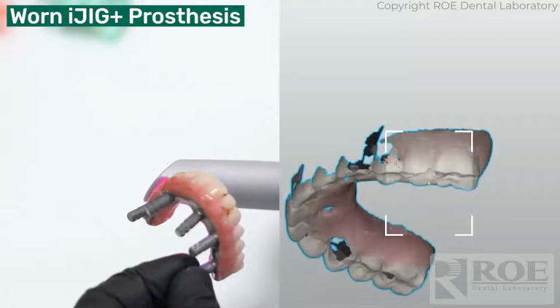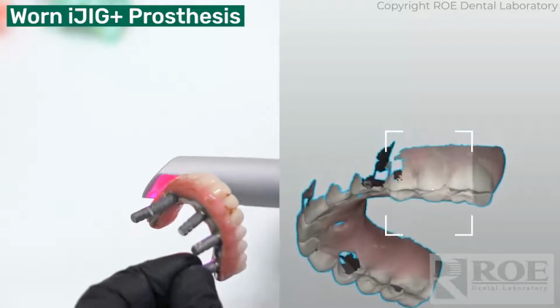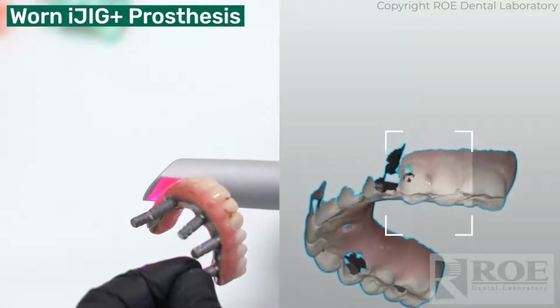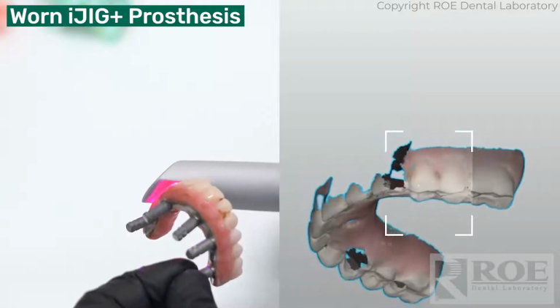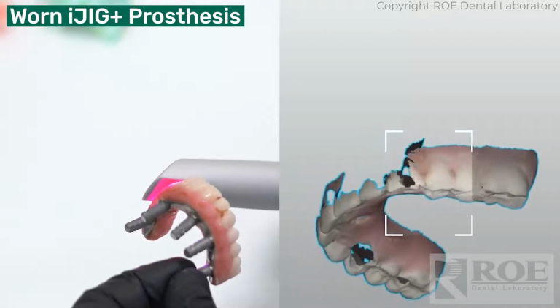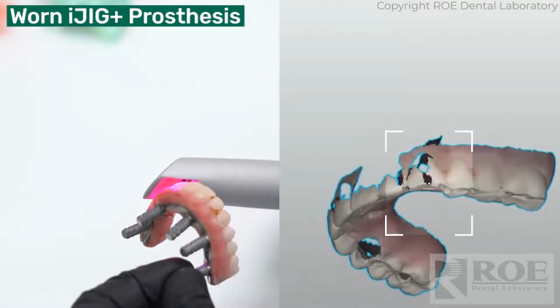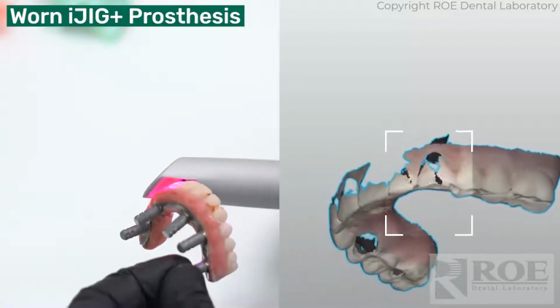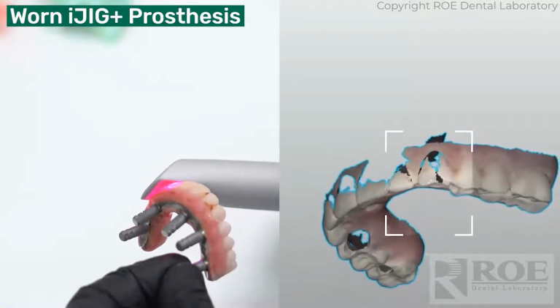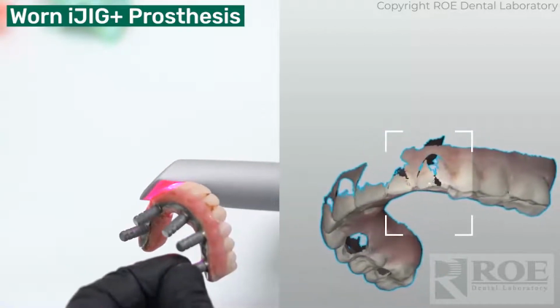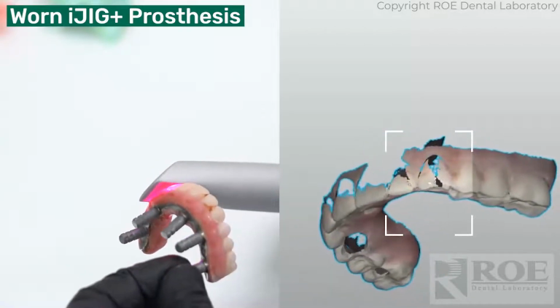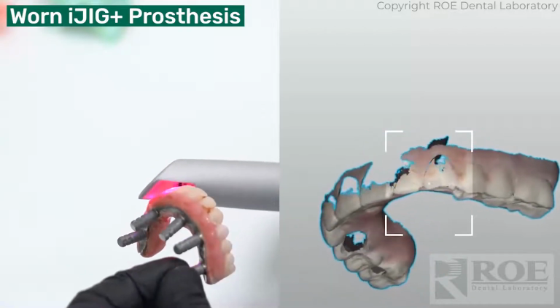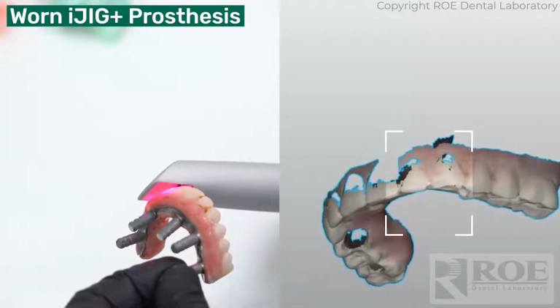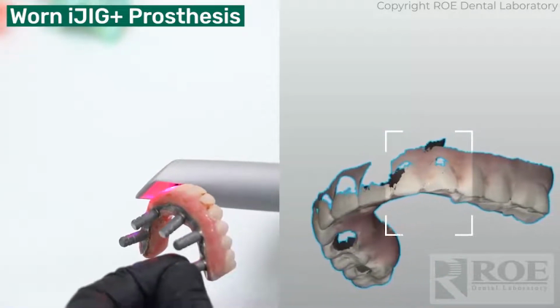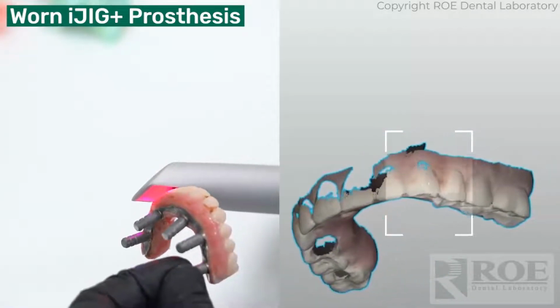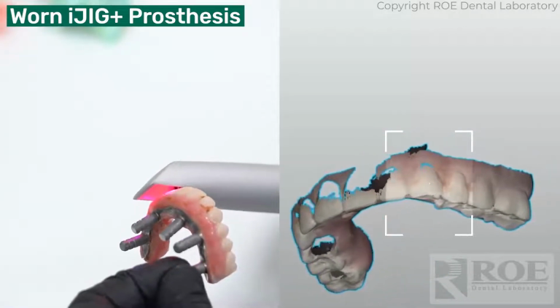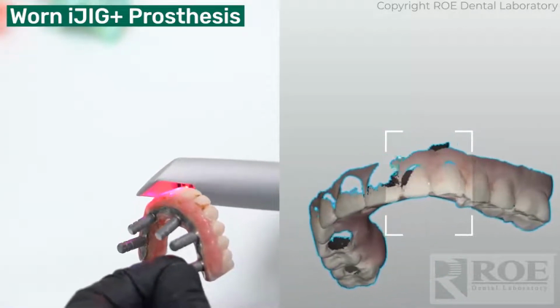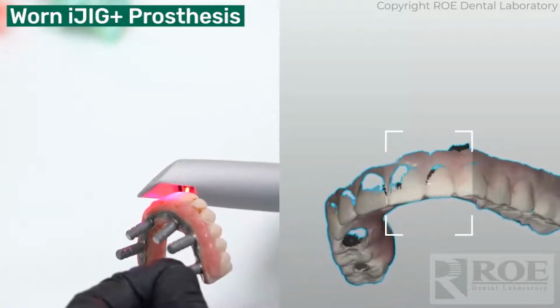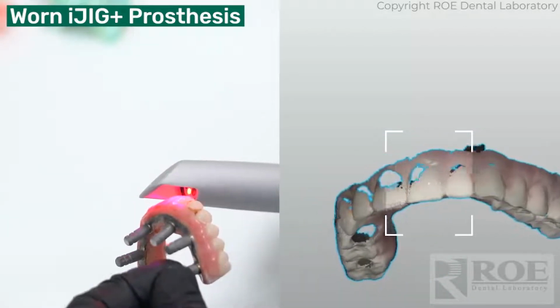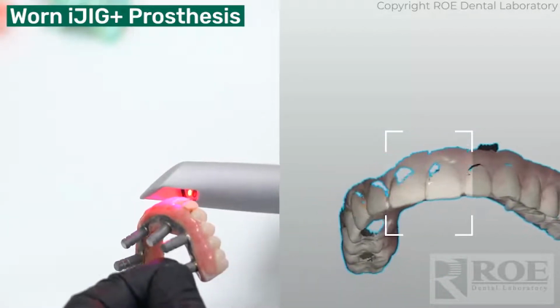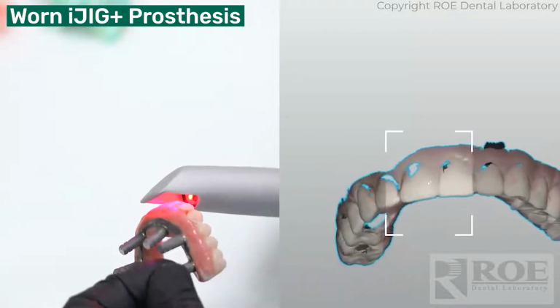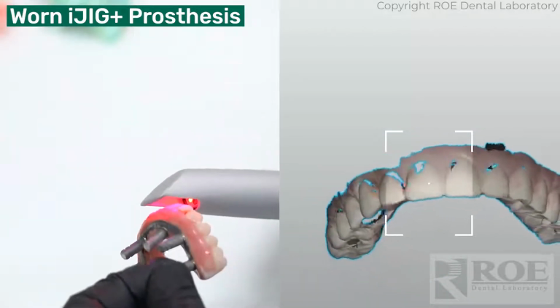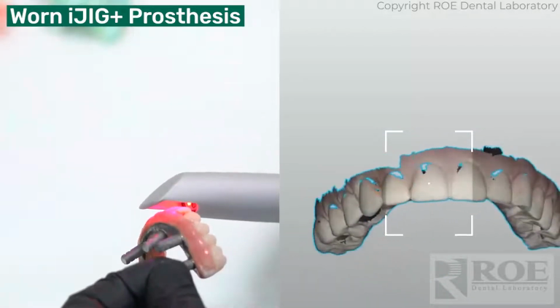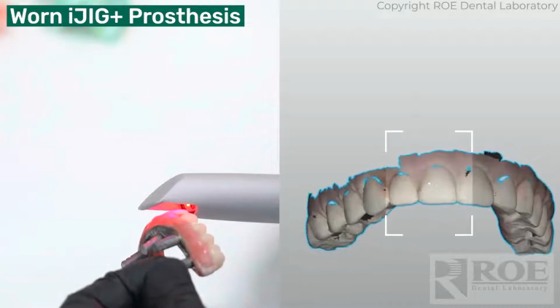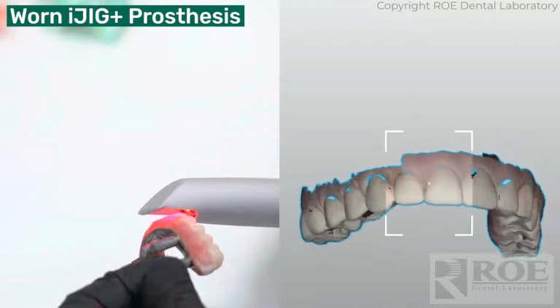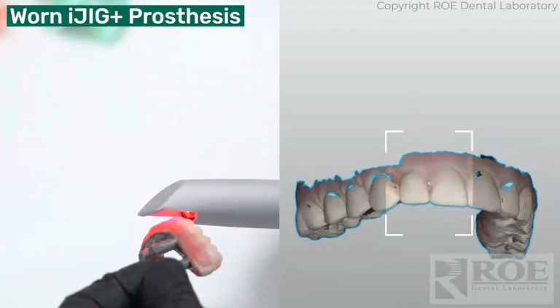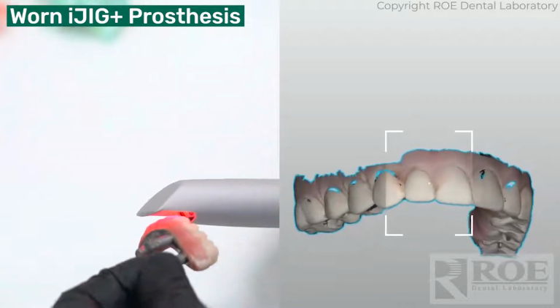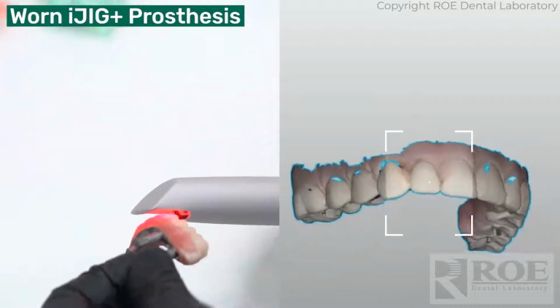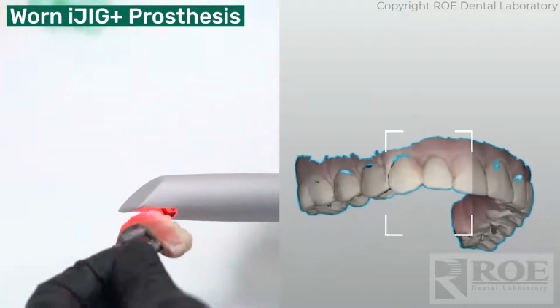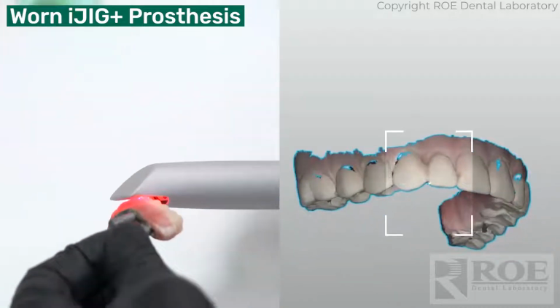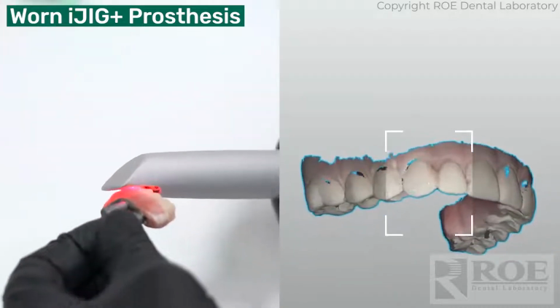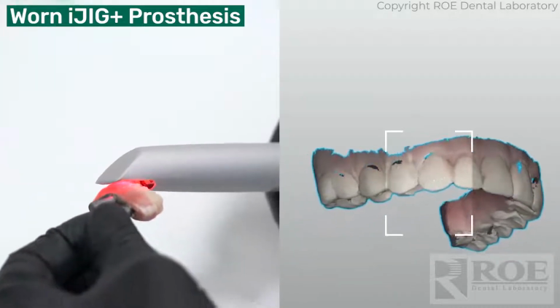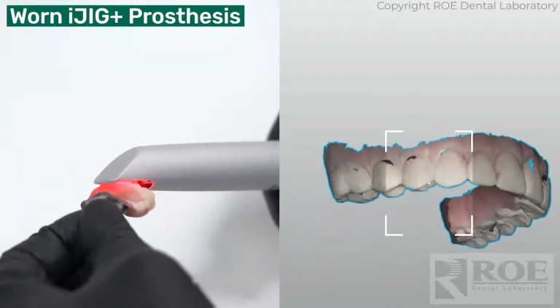You just need your wand, our scan bodies, and just follow our technique.